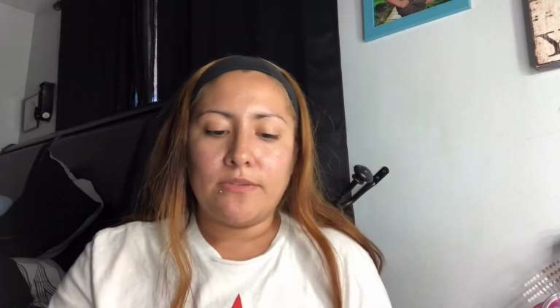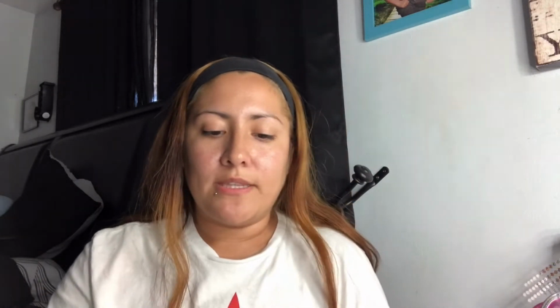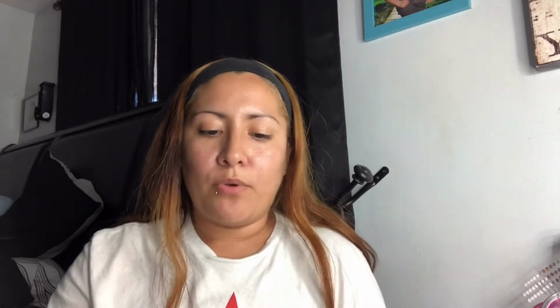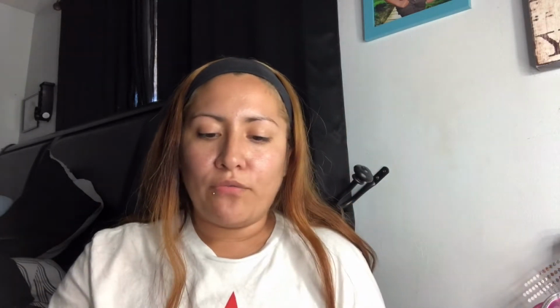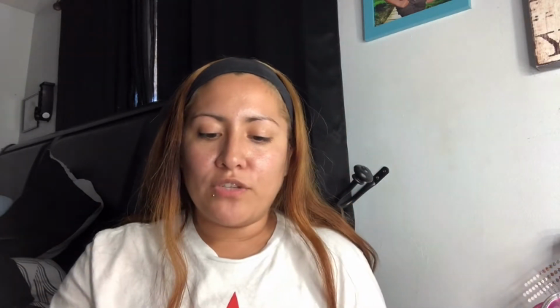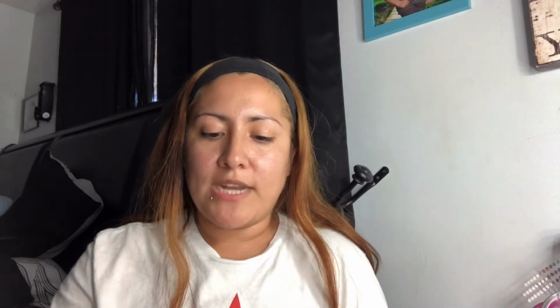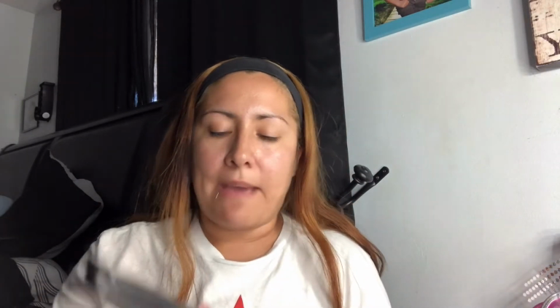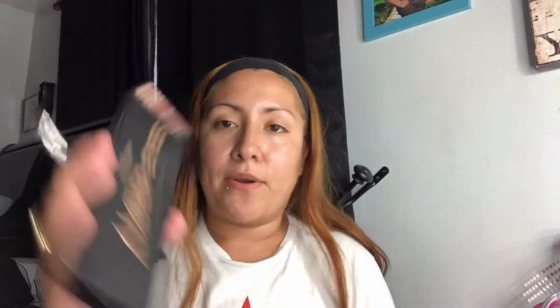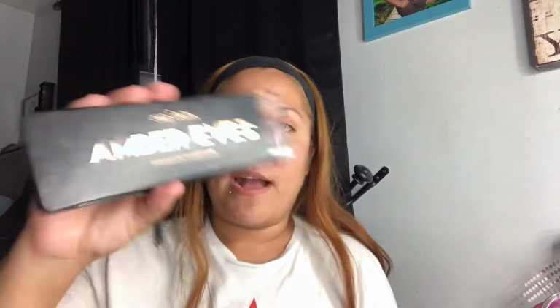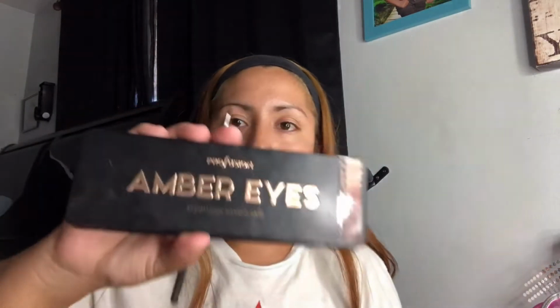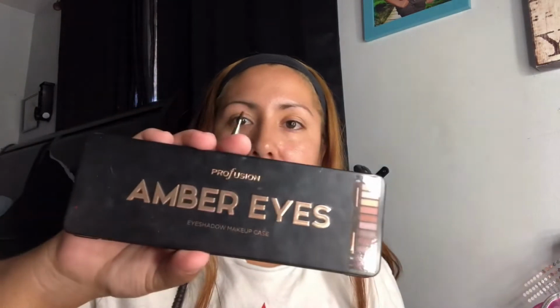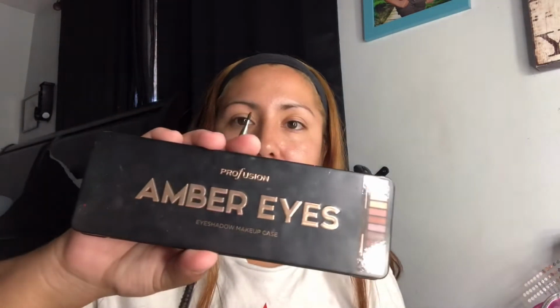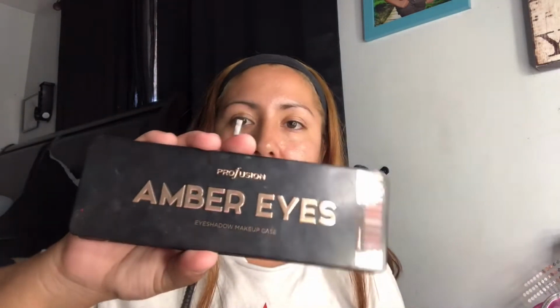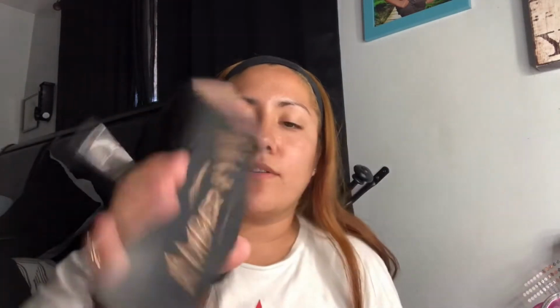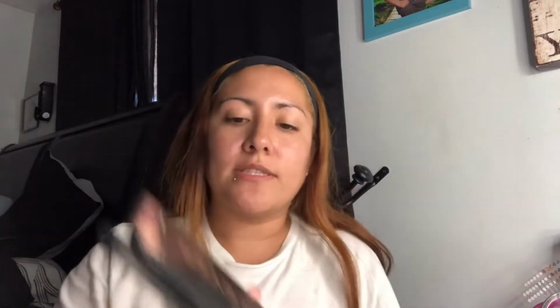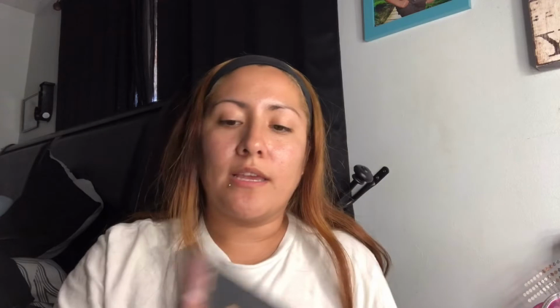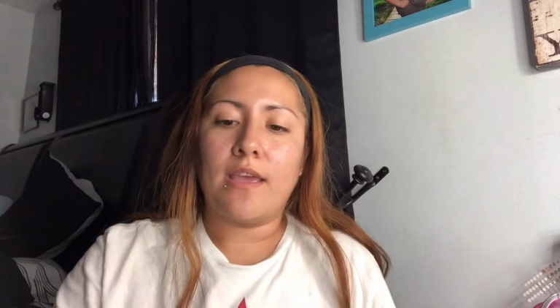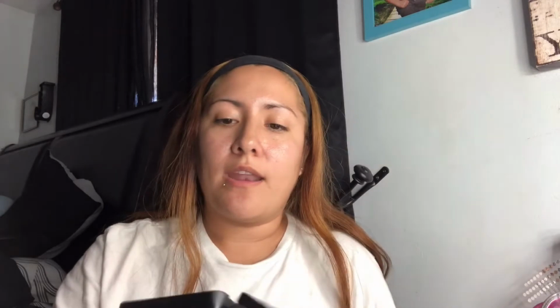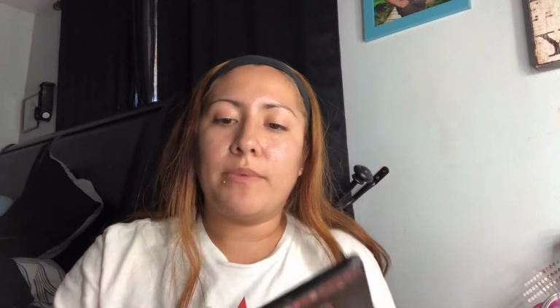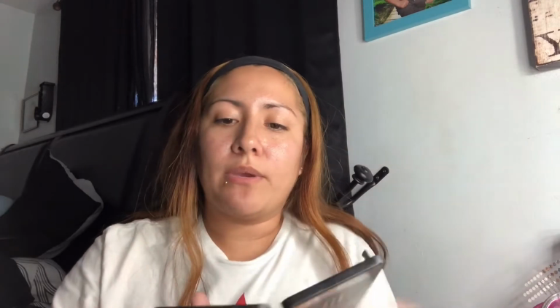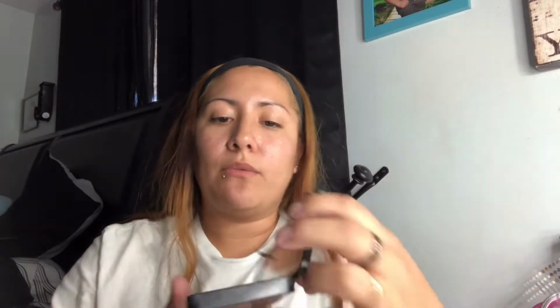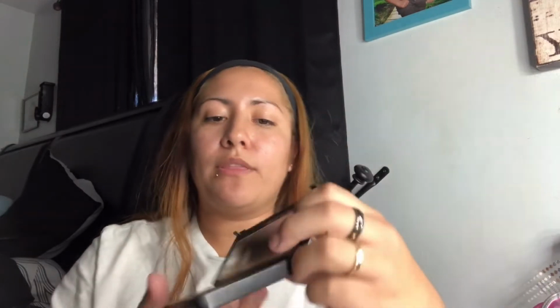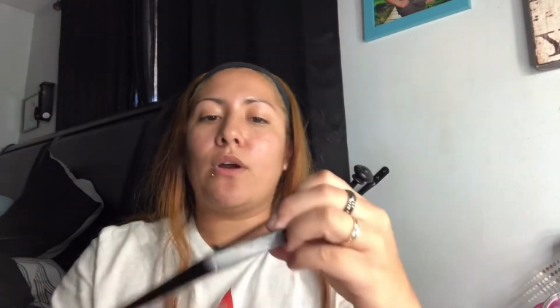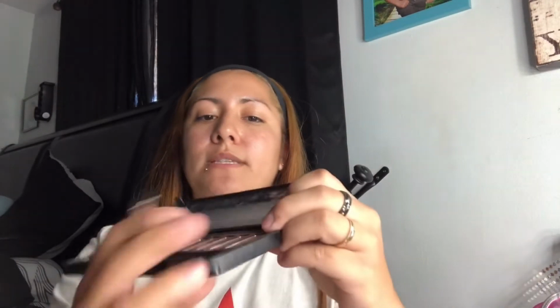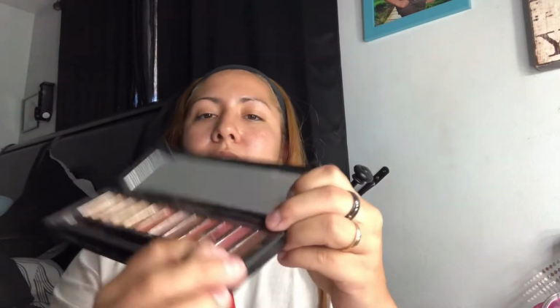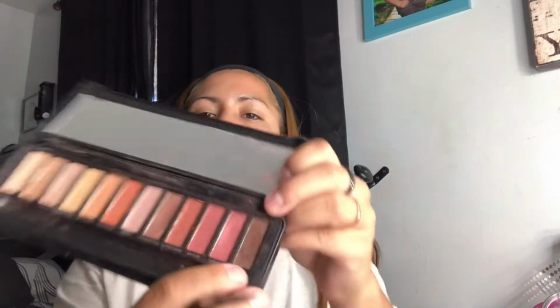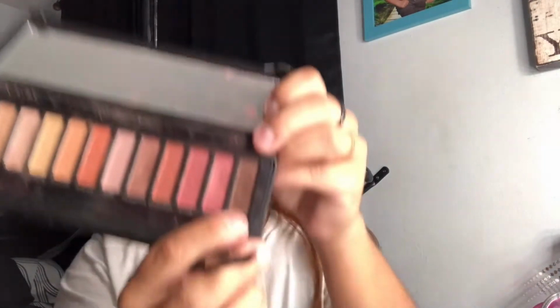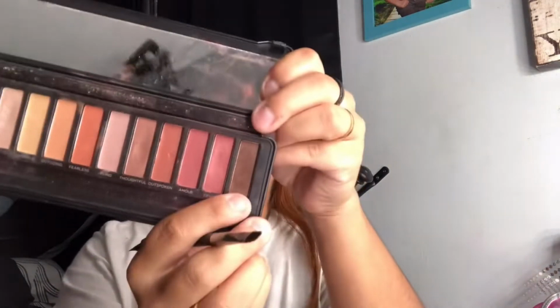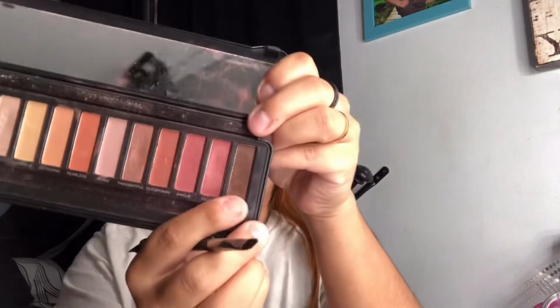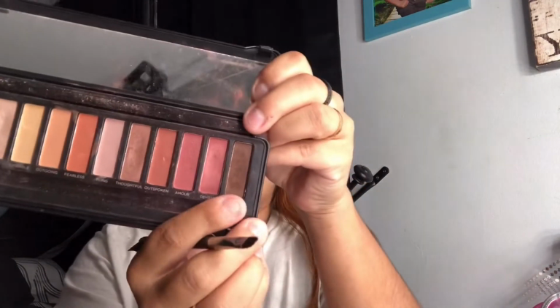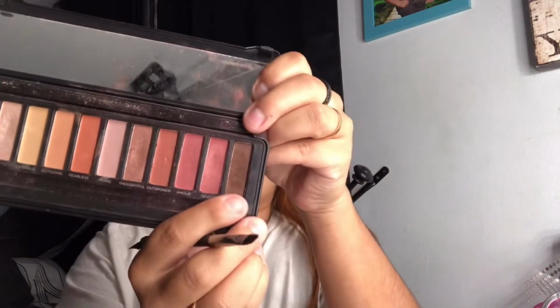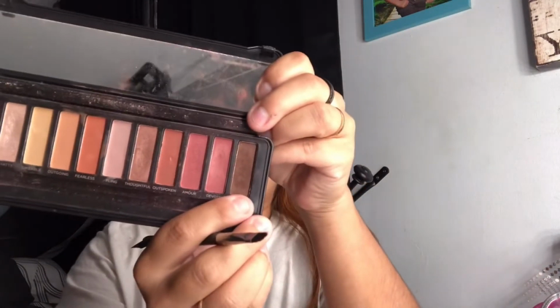I'll be using the Profusion Amber Eyes eyeshadows and I'll be going in with 'Cozy,' which is this brown right here.